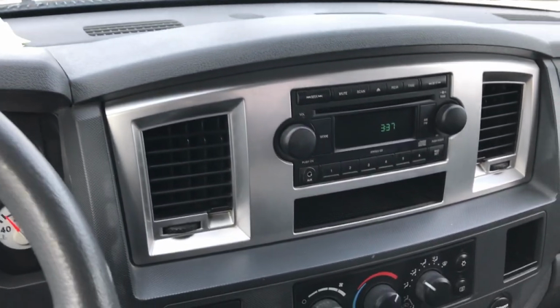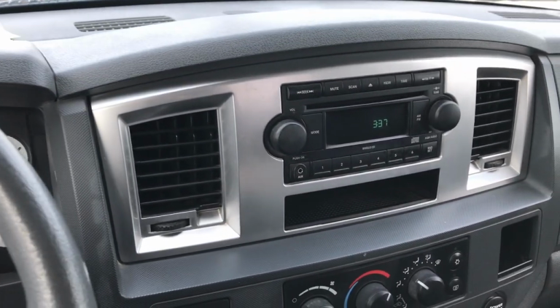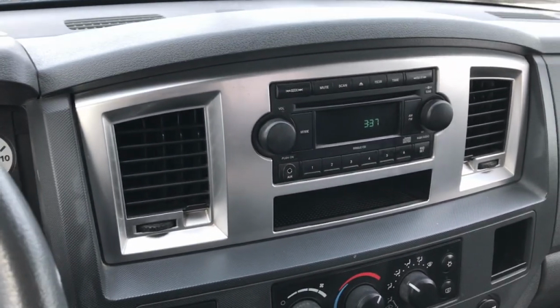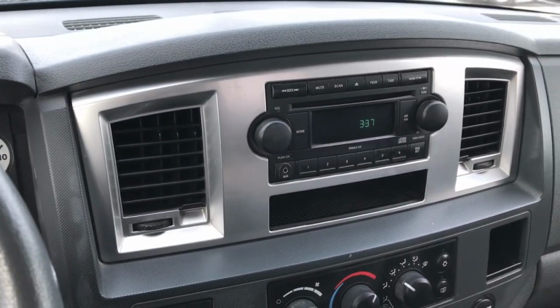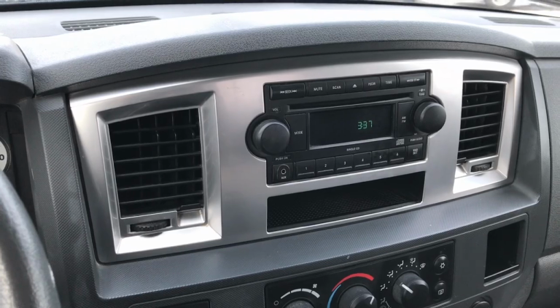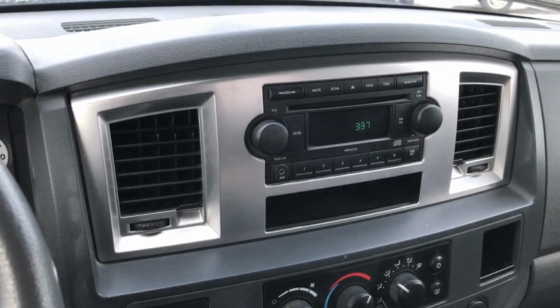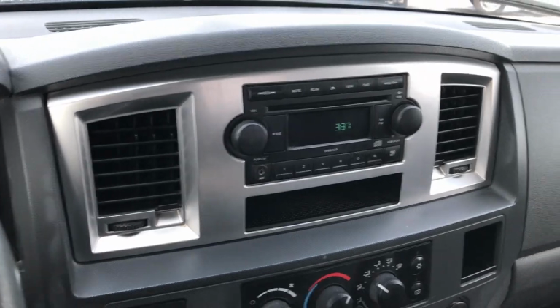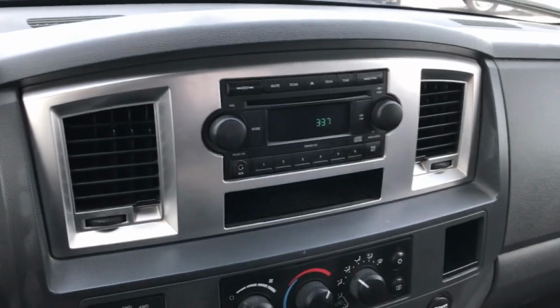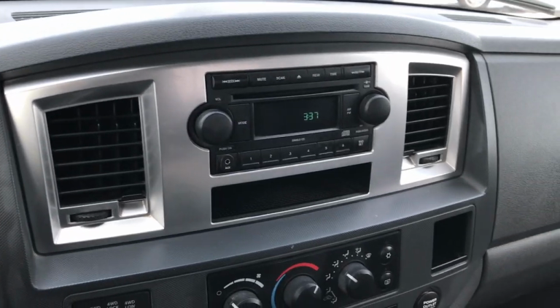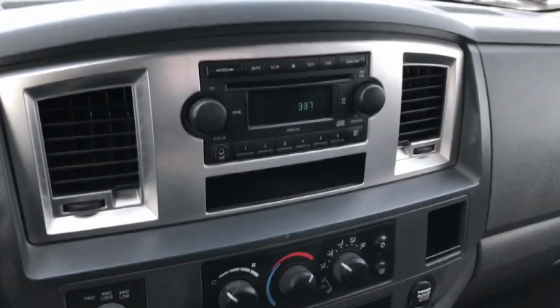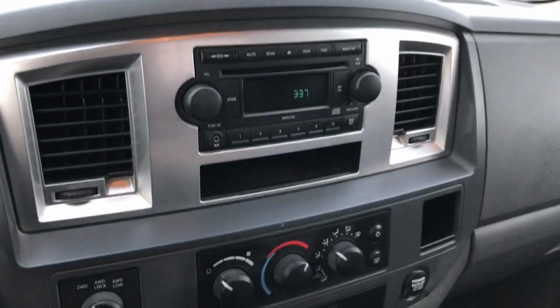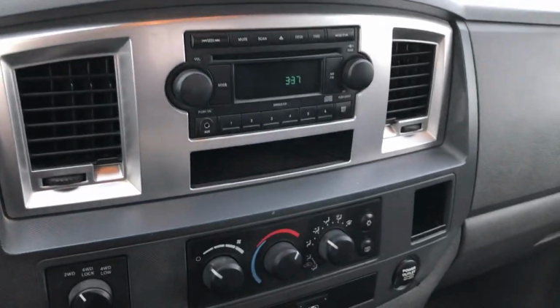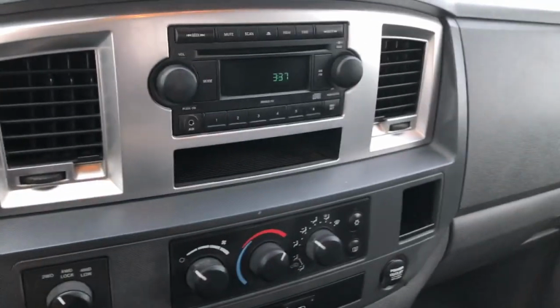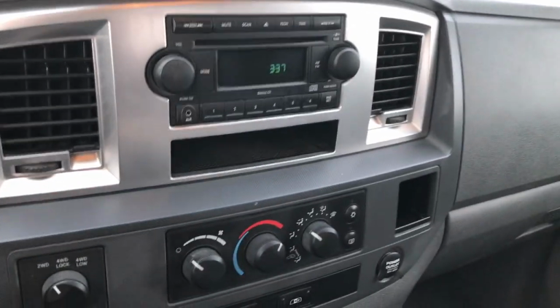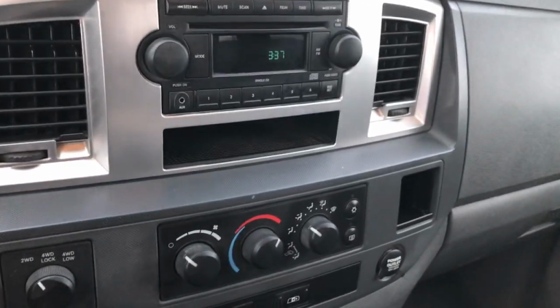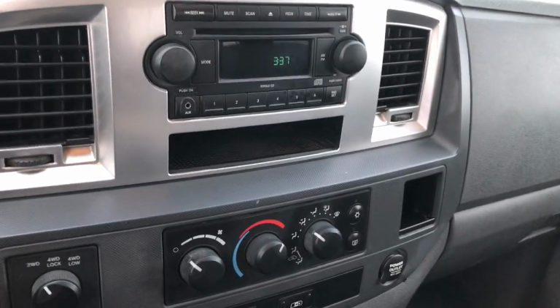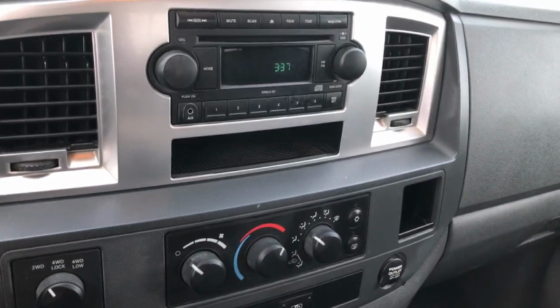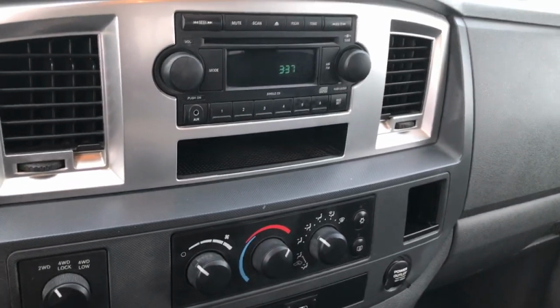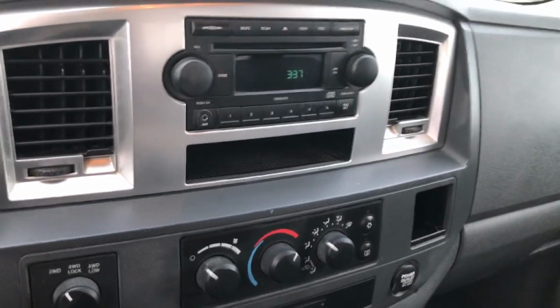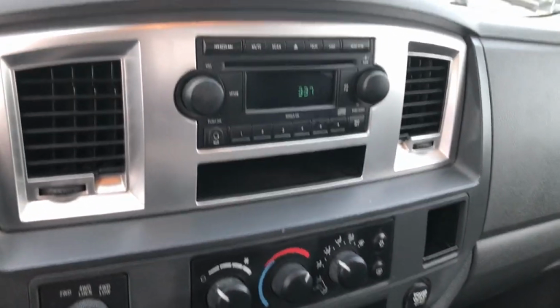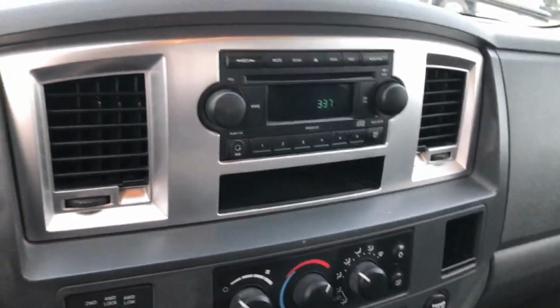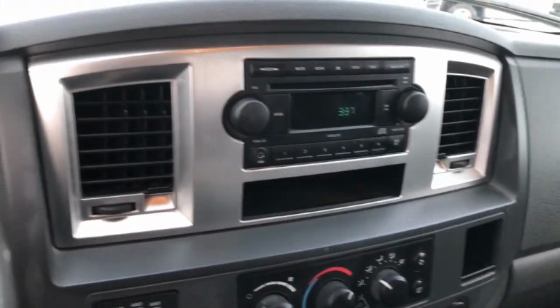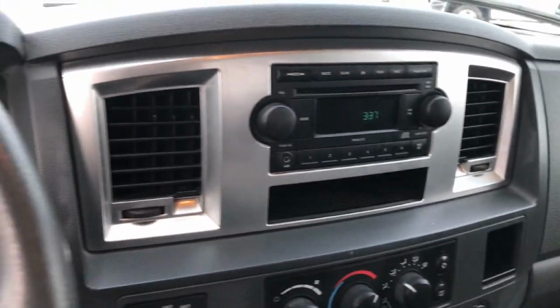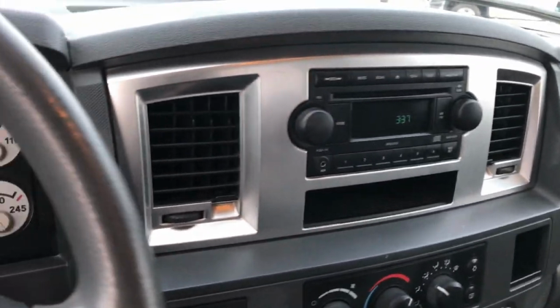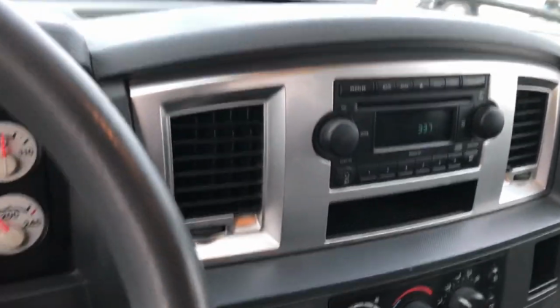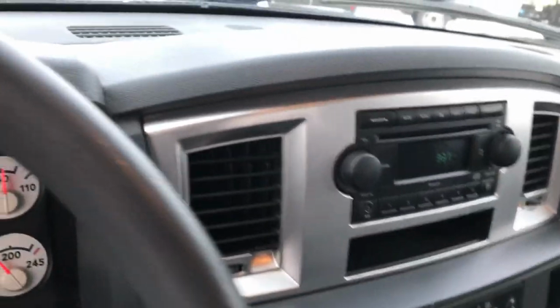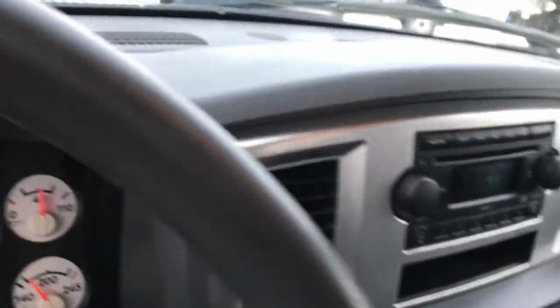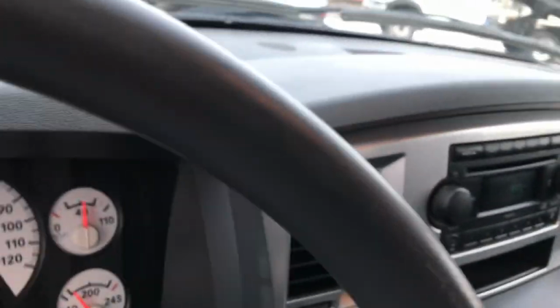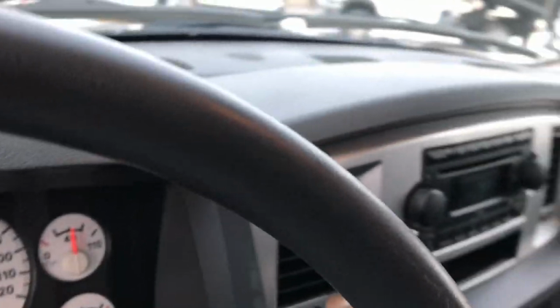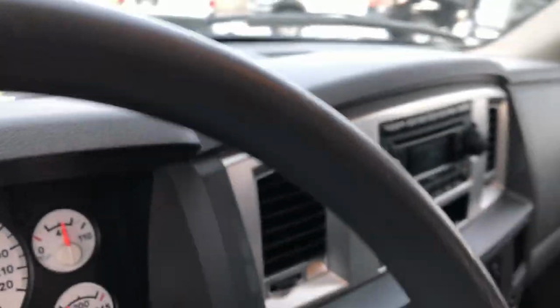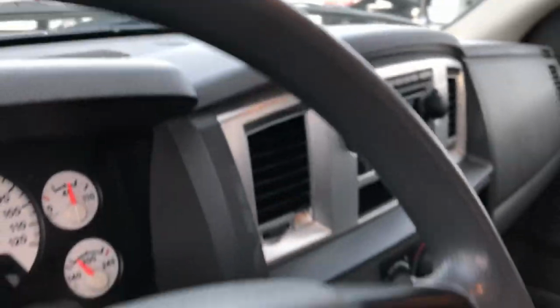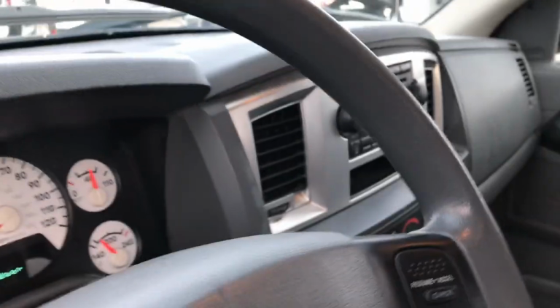The dash is in nice condition in here — not cracked or anything like that — and so is all the front dash instrument cluster.